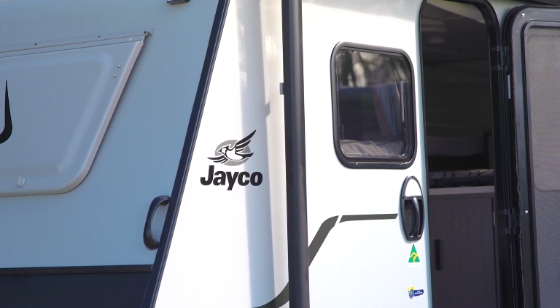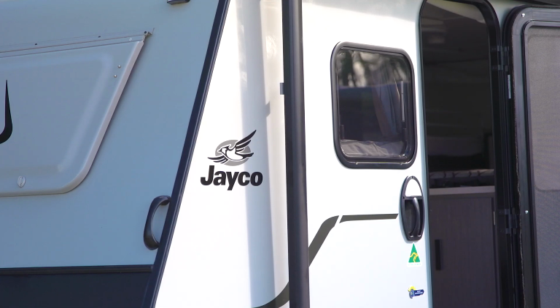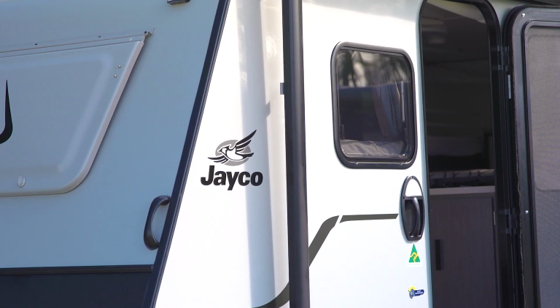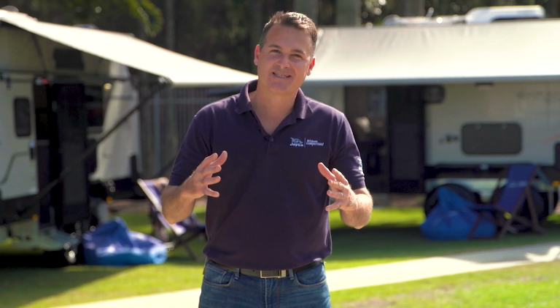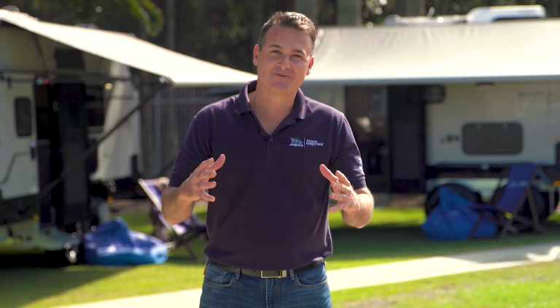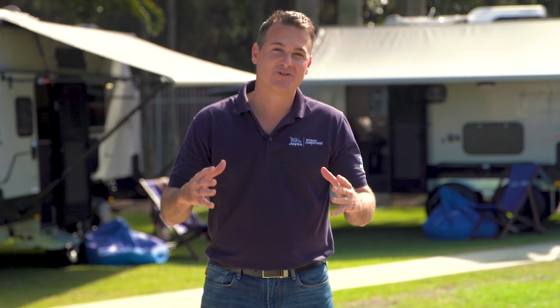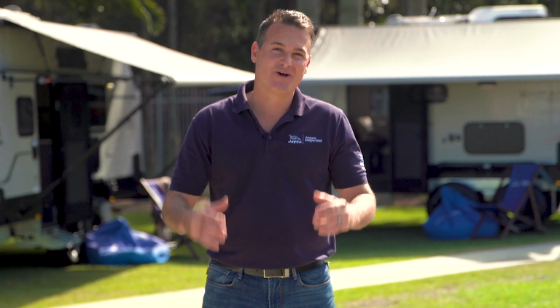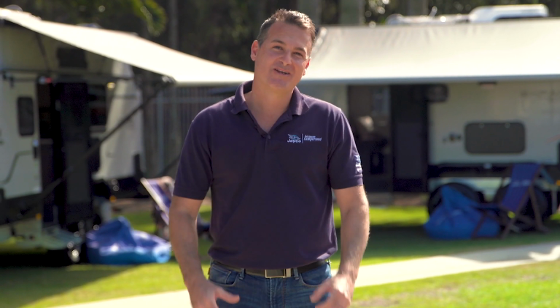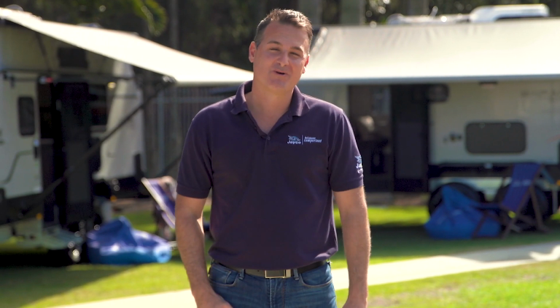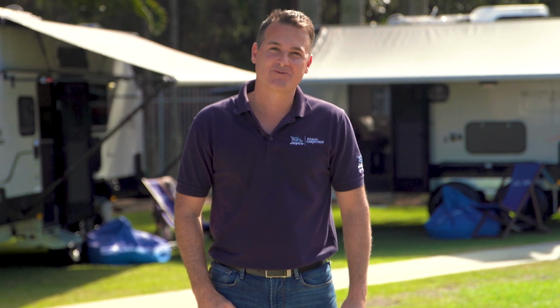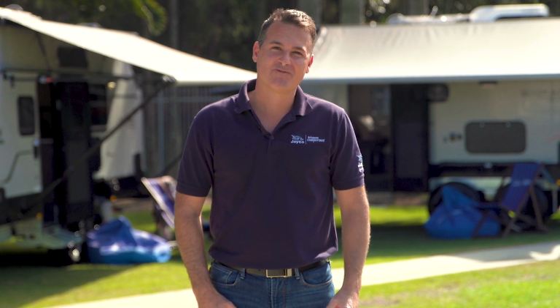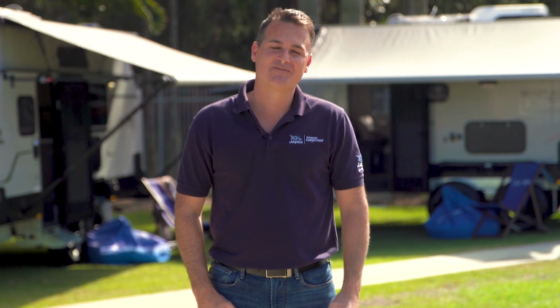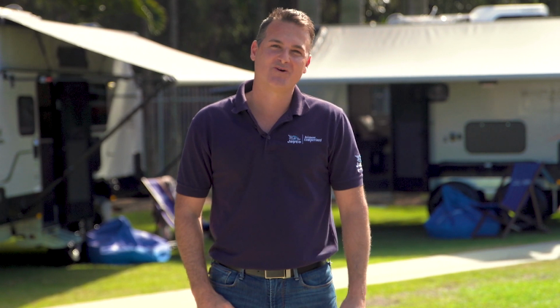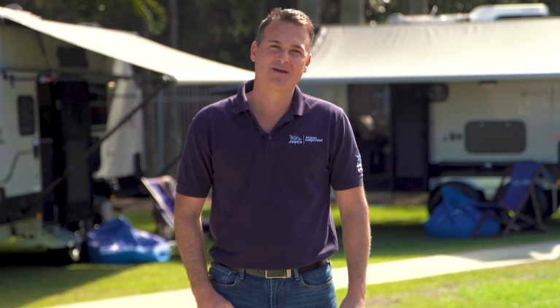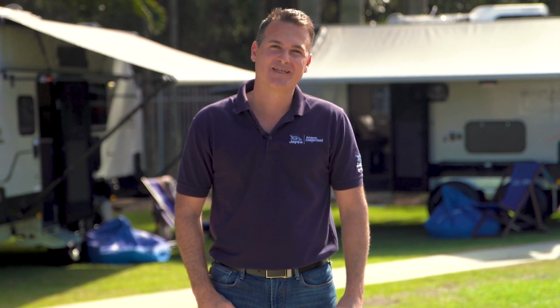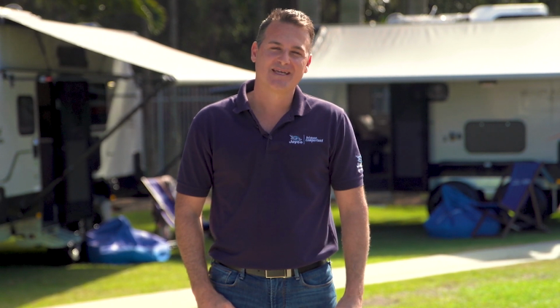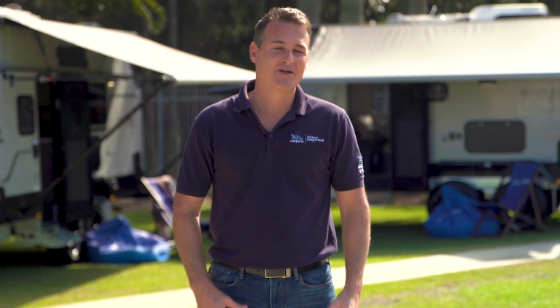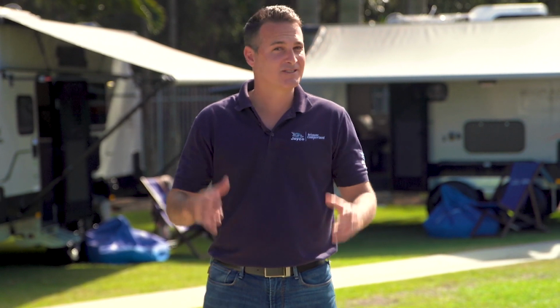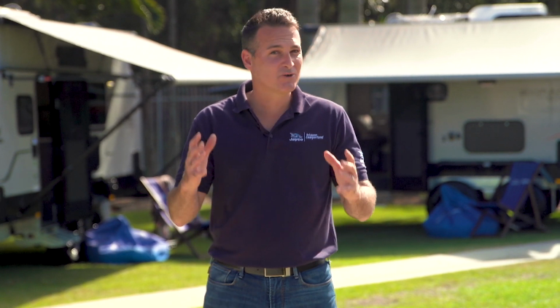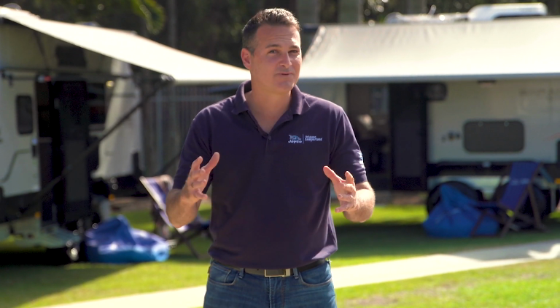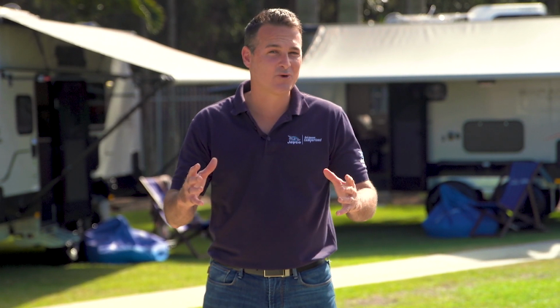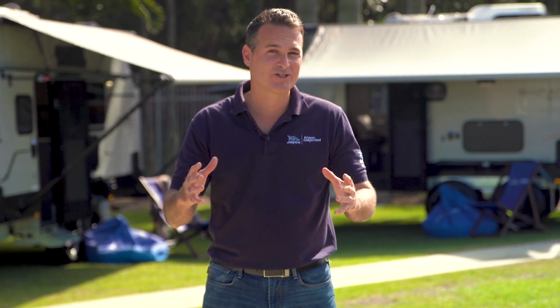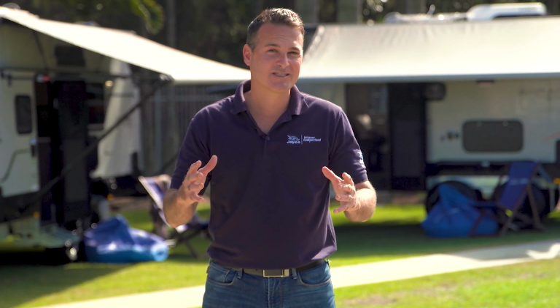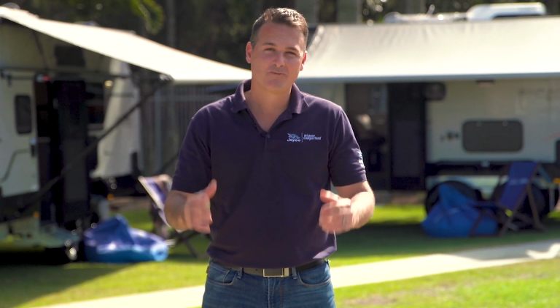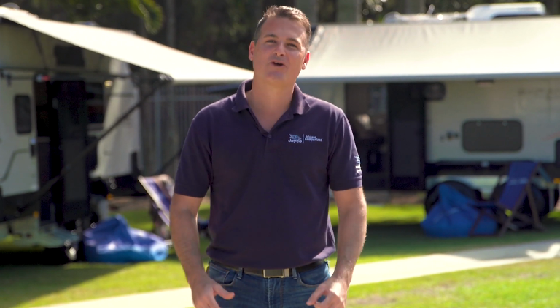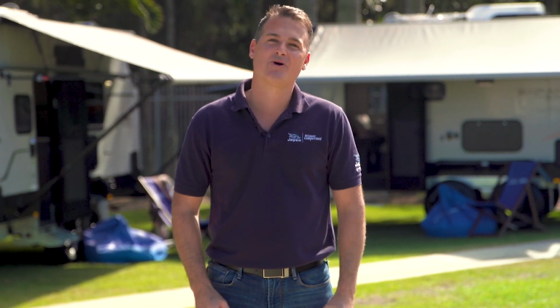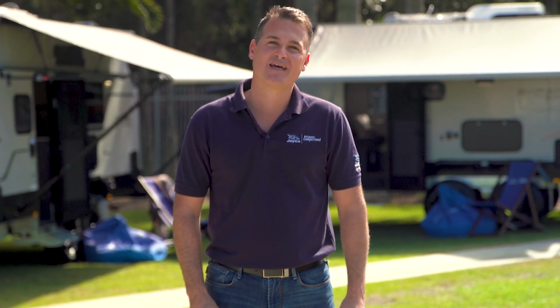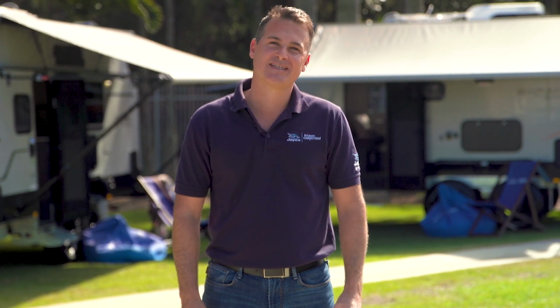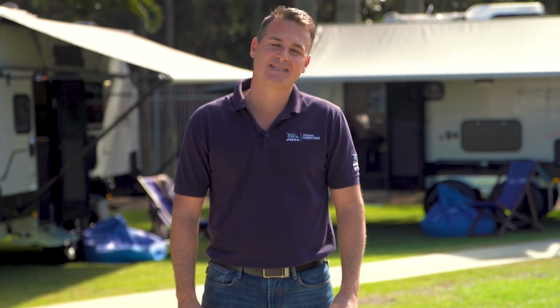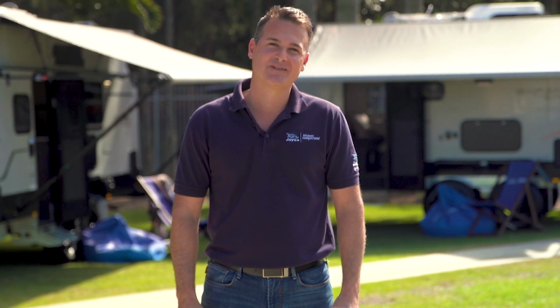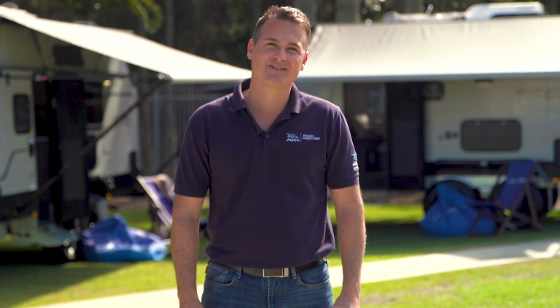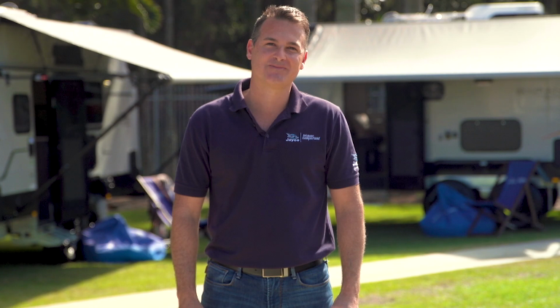So we hope that's helped you decide what's the right van for your family. But if you've still got a few questions, why not pop down and see the team in the dealership.